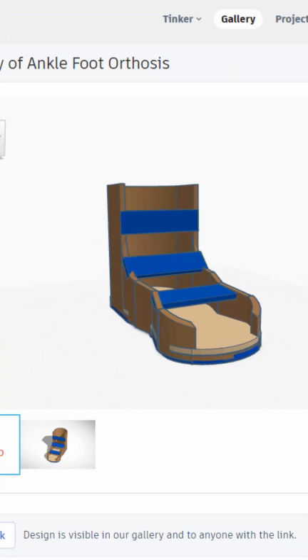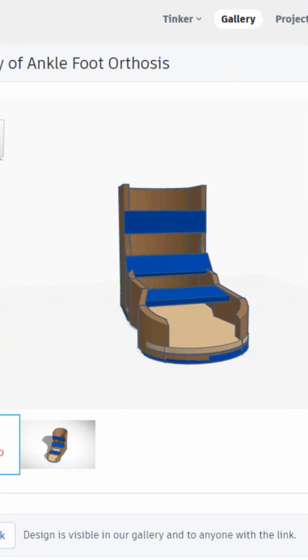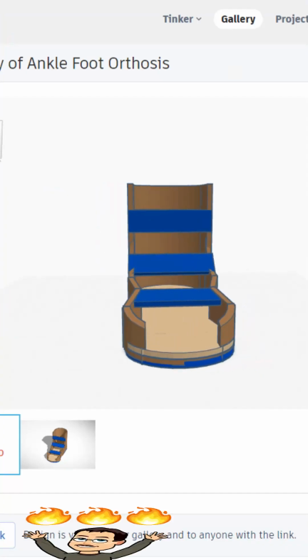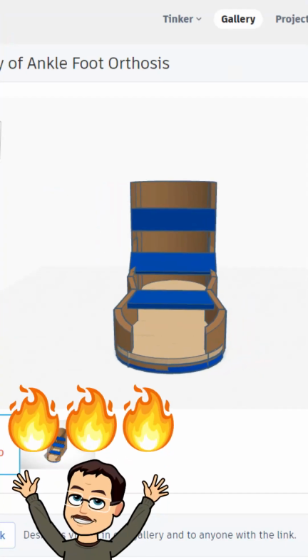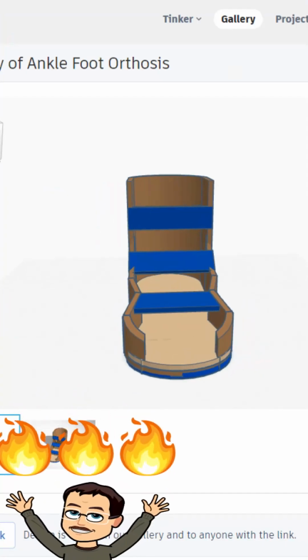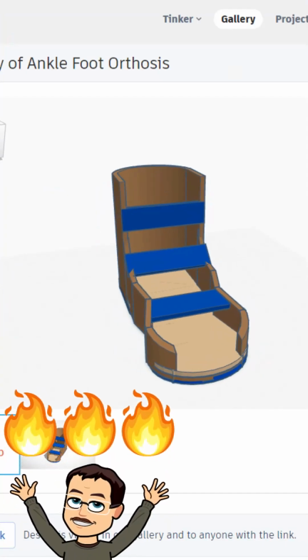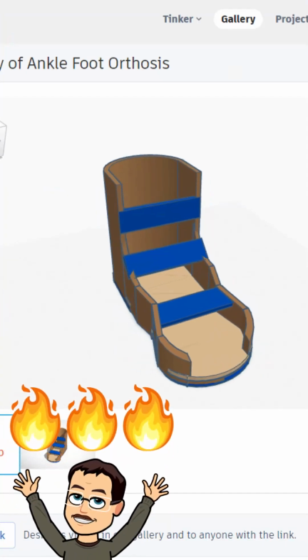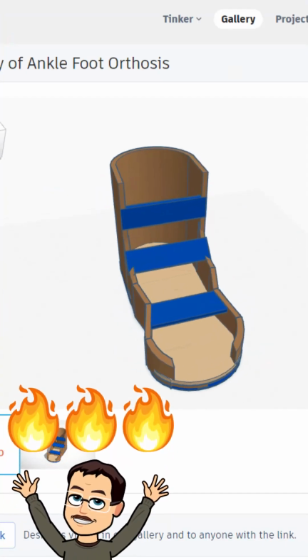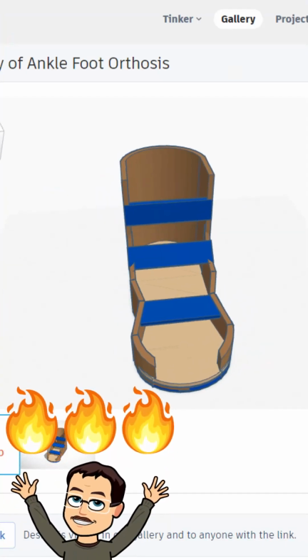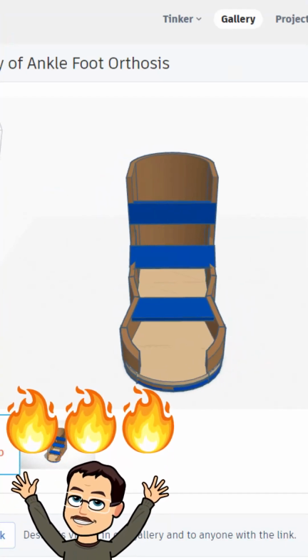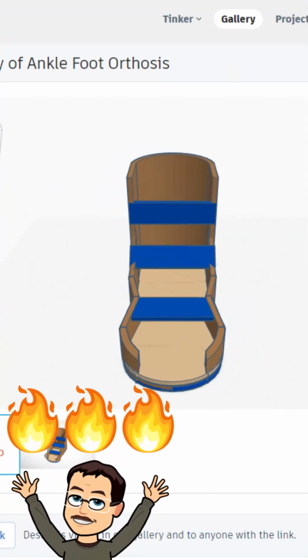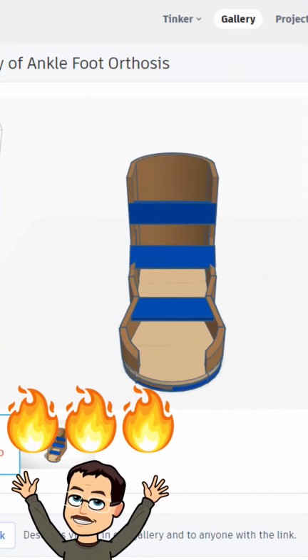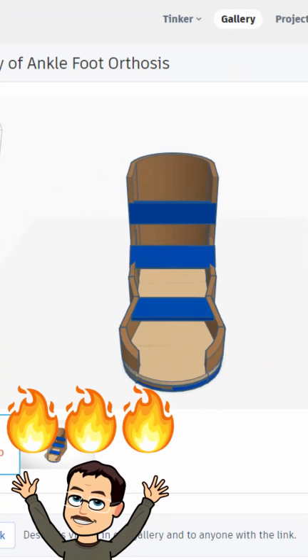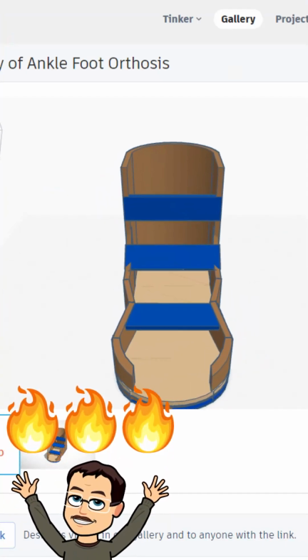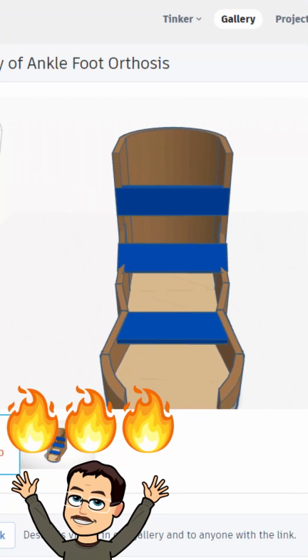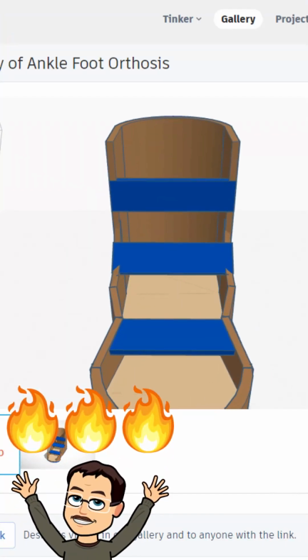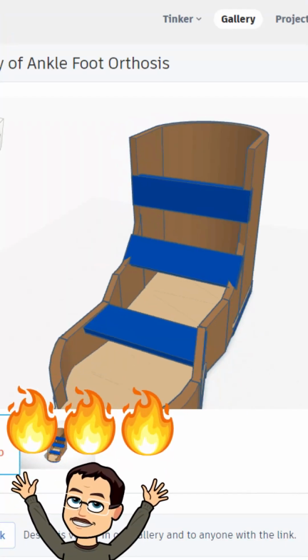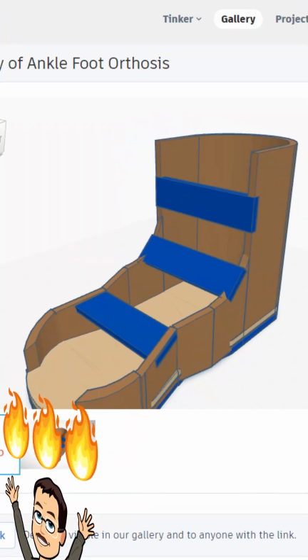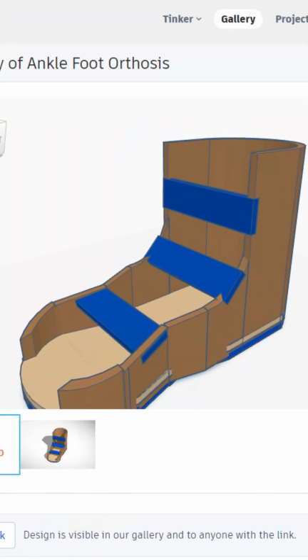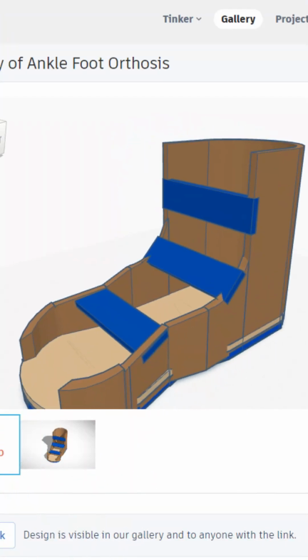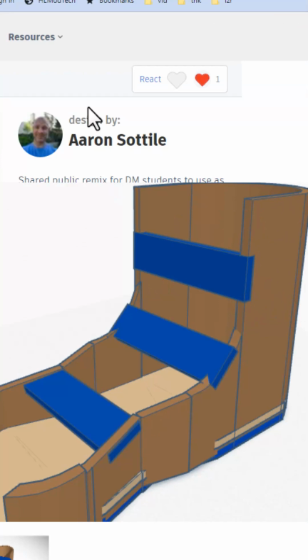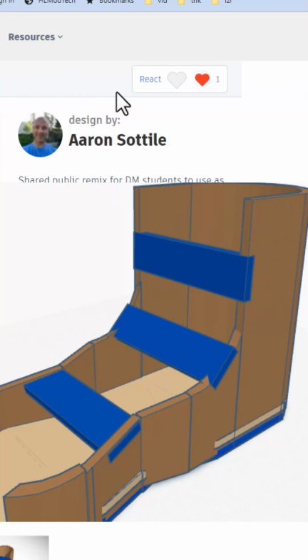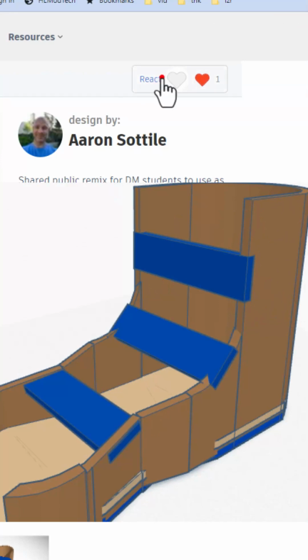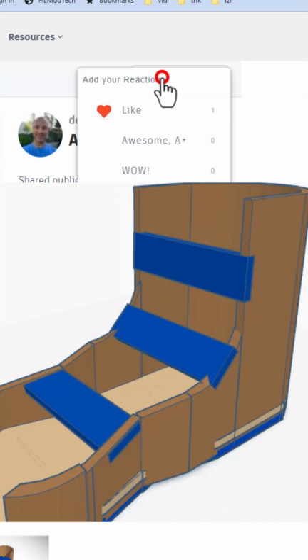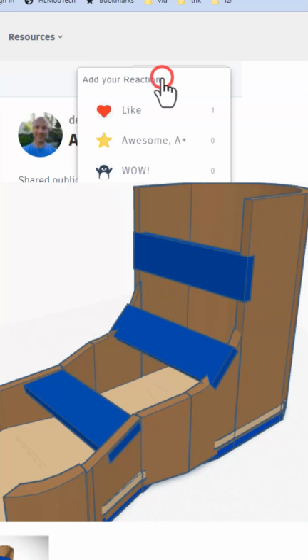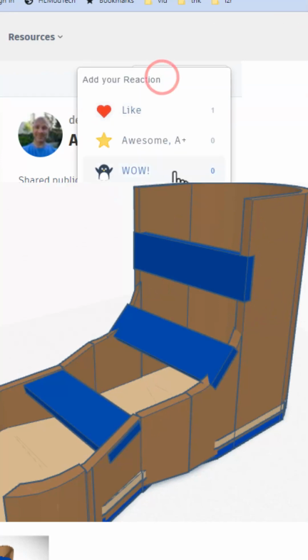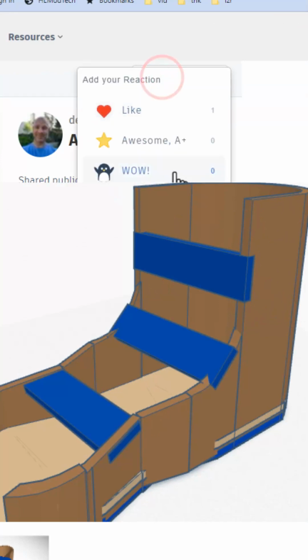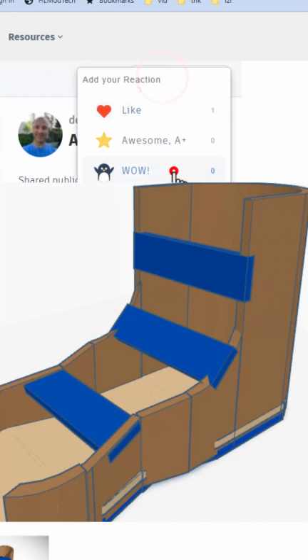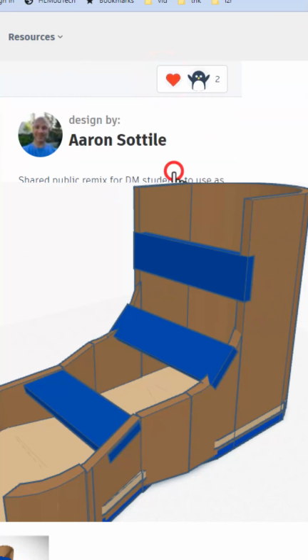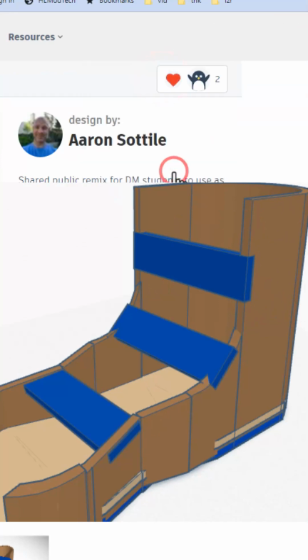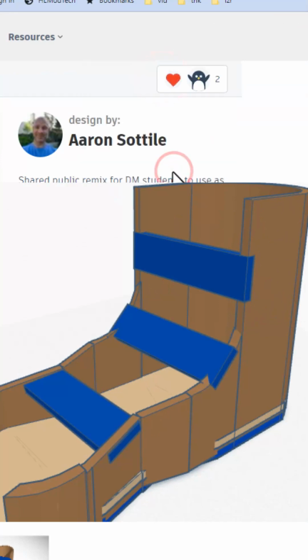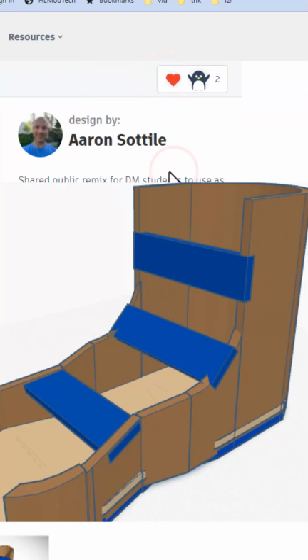The ankle foot orthotics opens in 3D as well. That is so cool — giving it a wow.